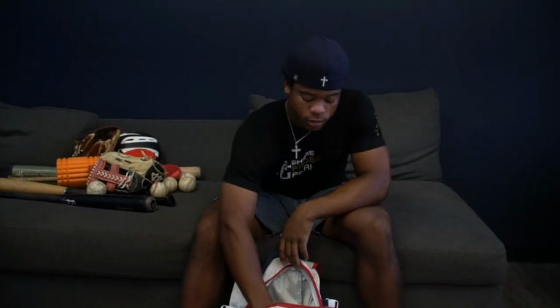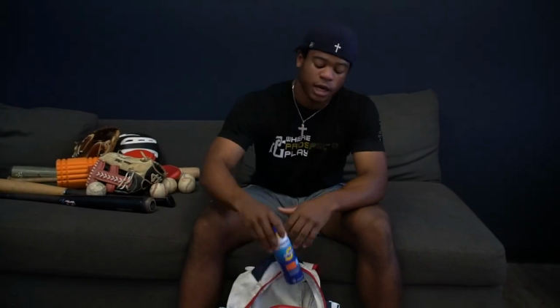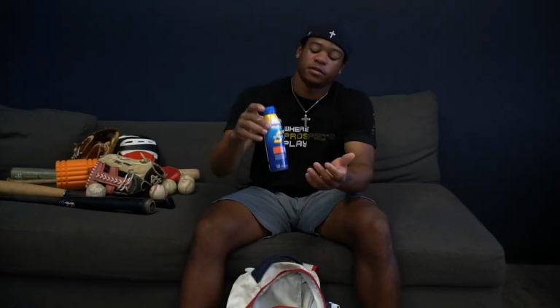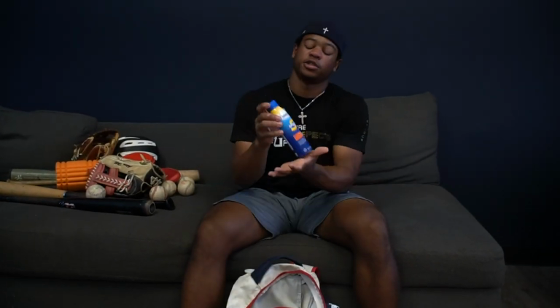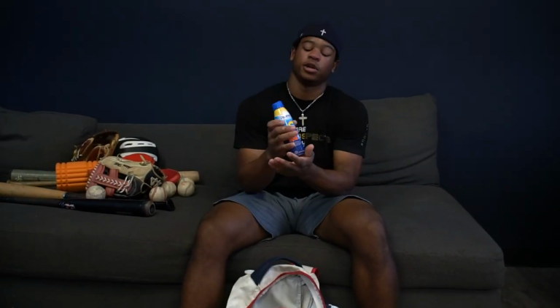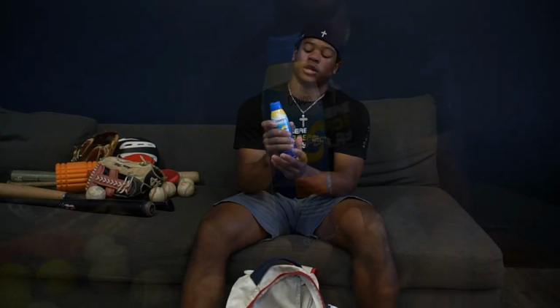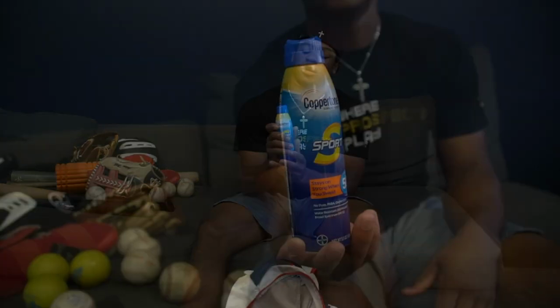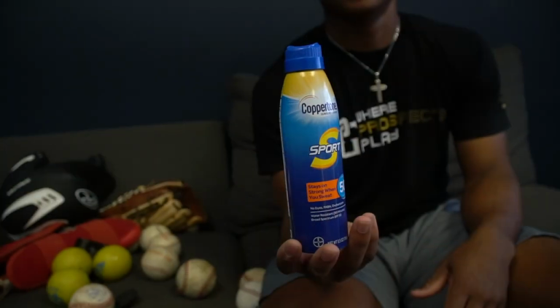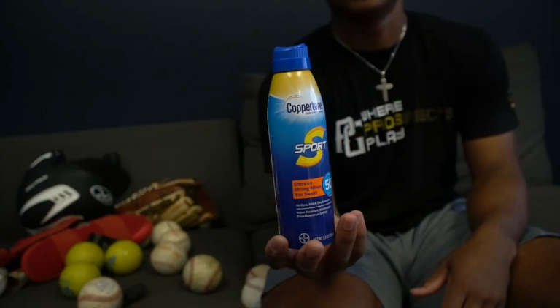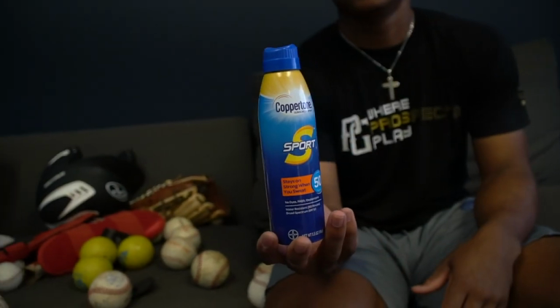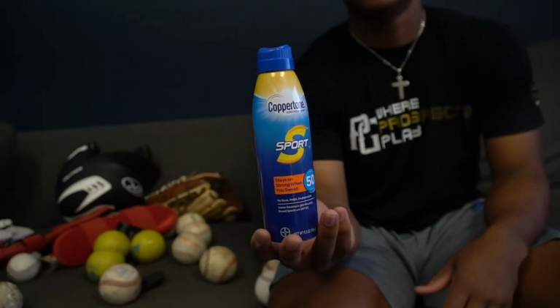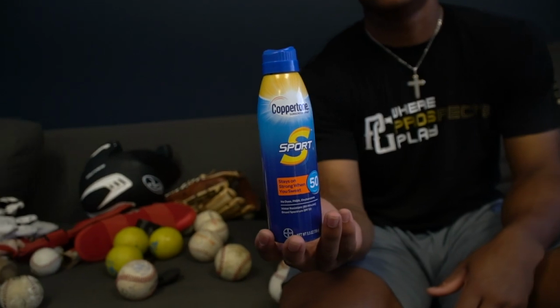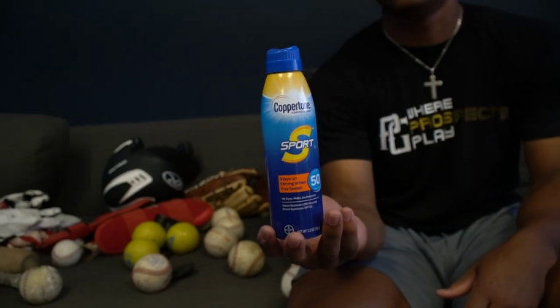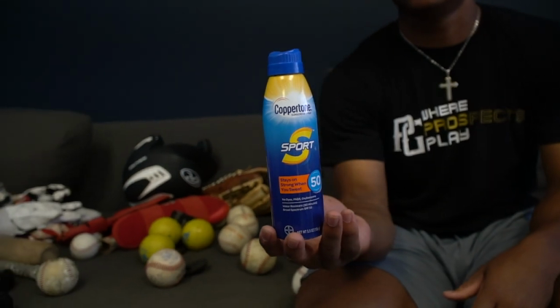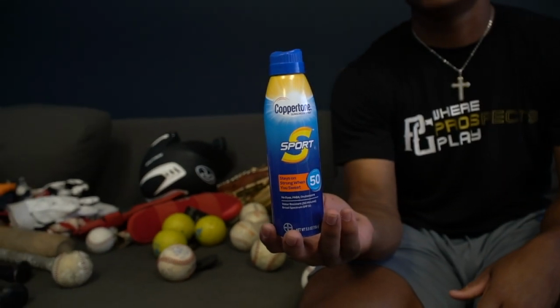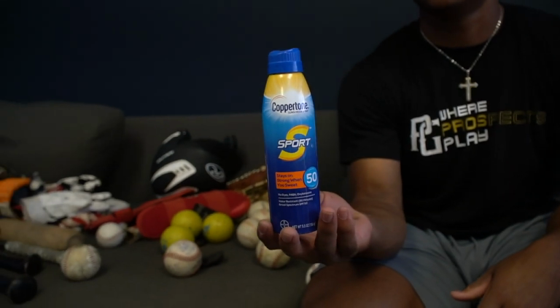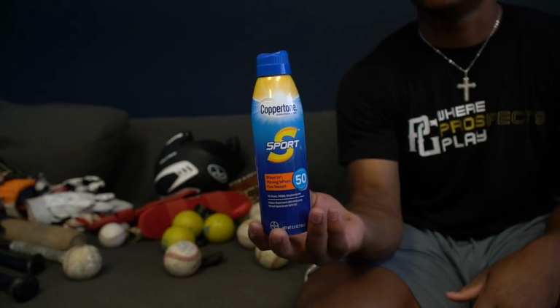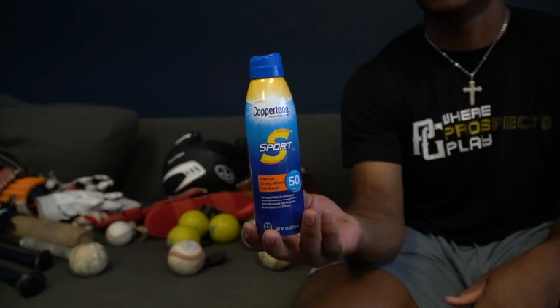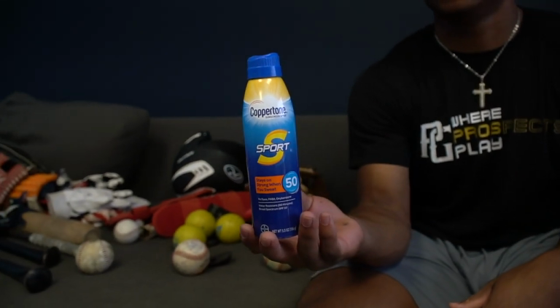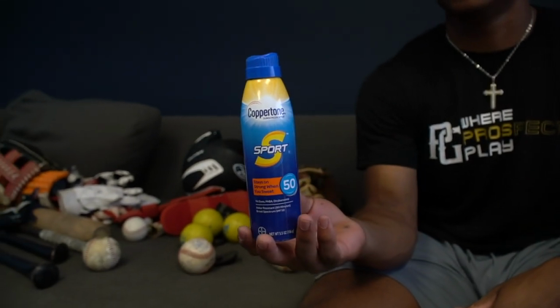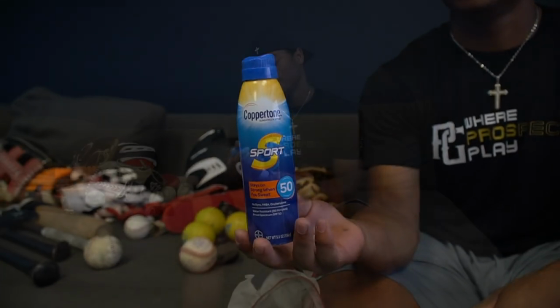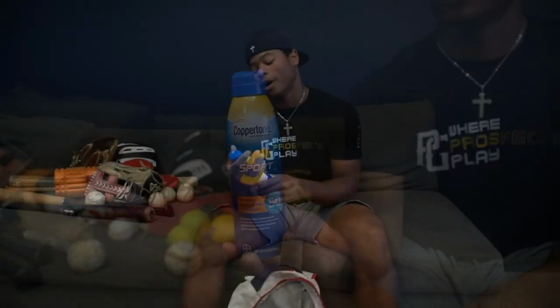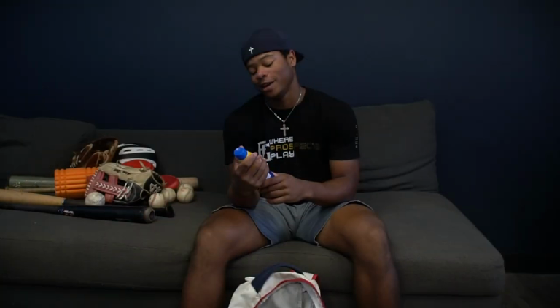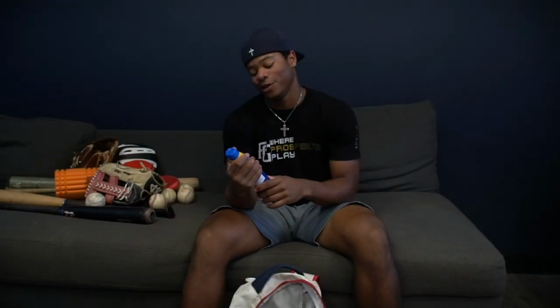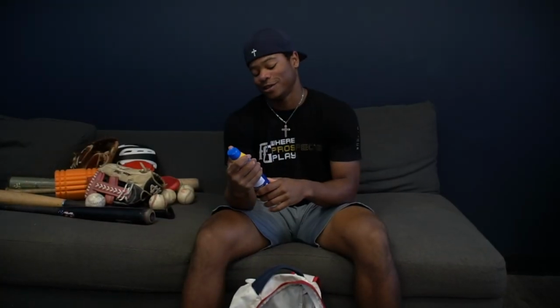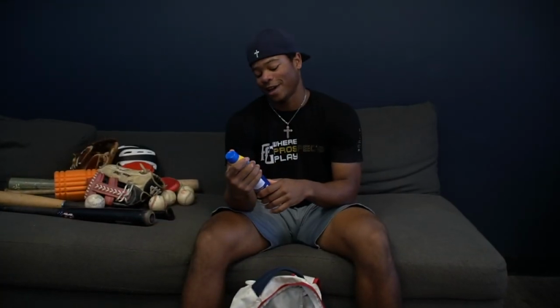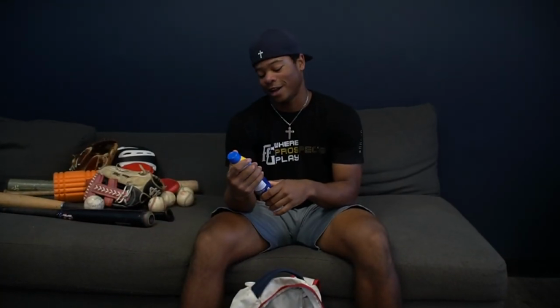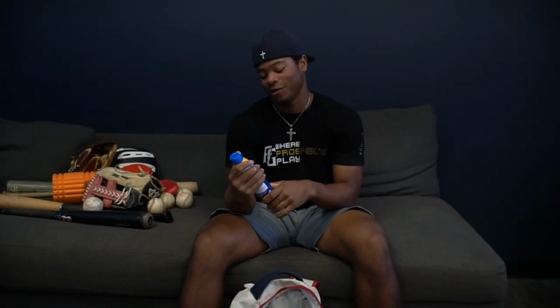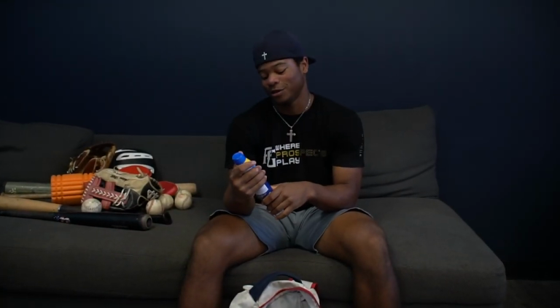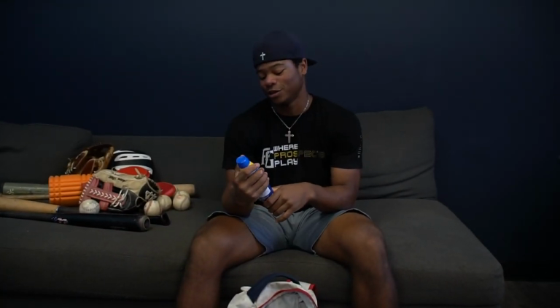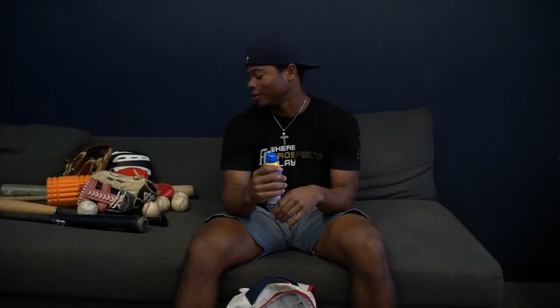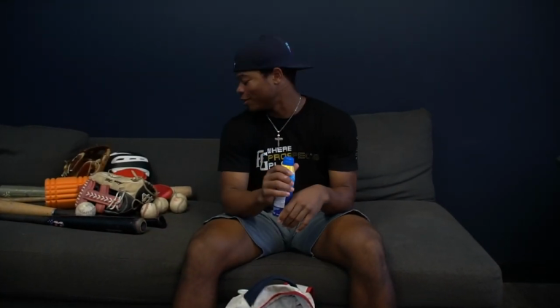Gotta have sunscreen — can't be getting sunburnt. Sun cancer is real. My hitting coach had it when he was little, so that's a must.